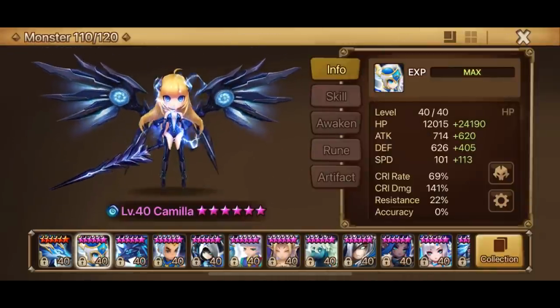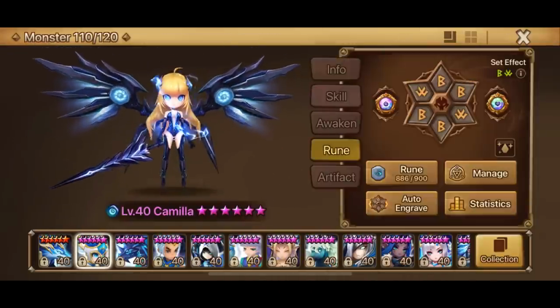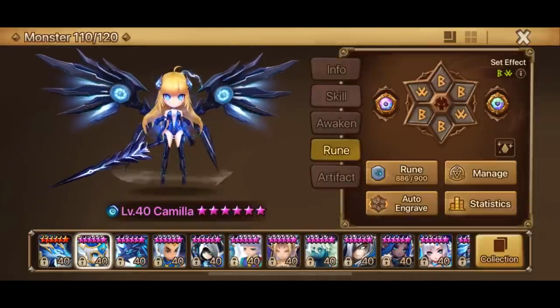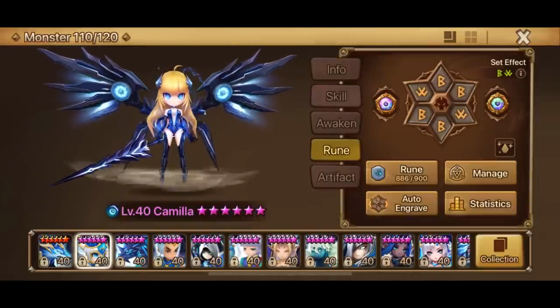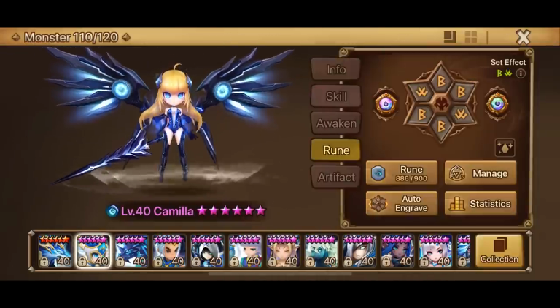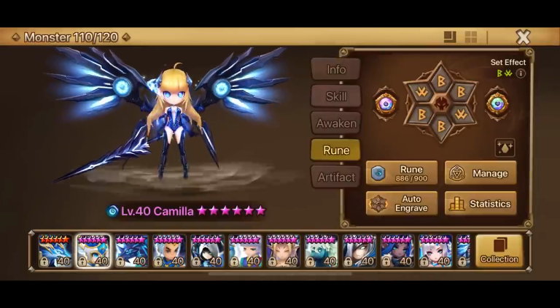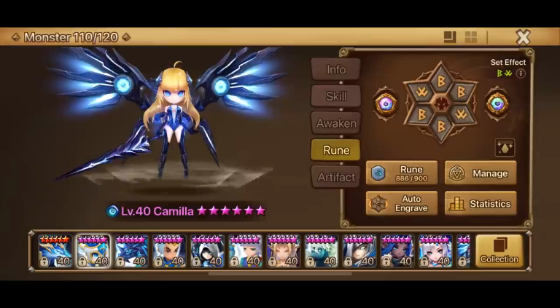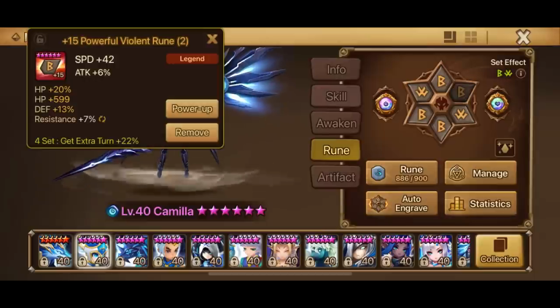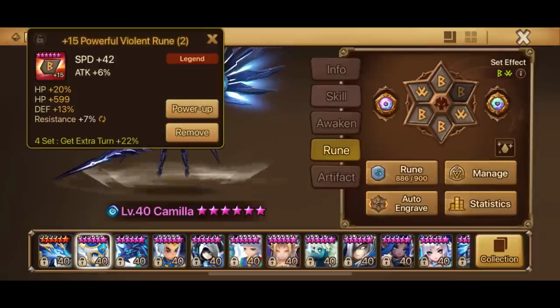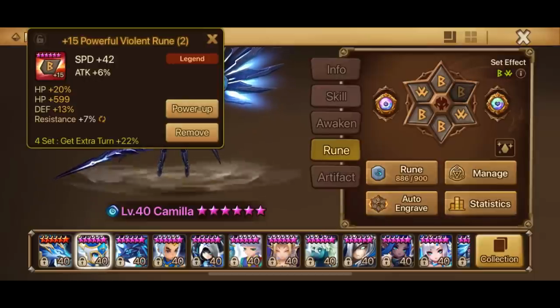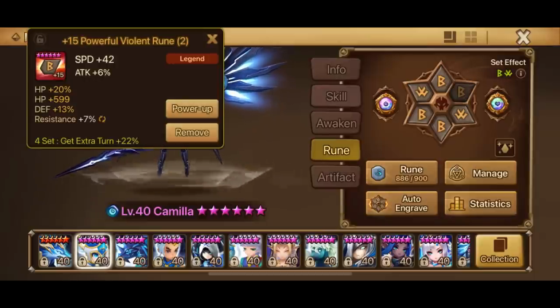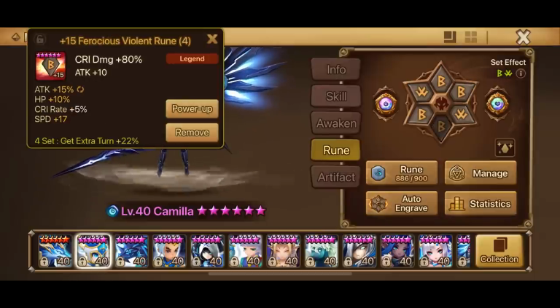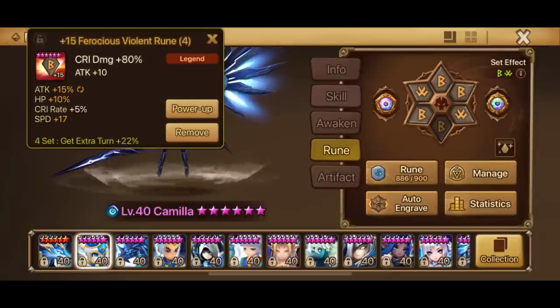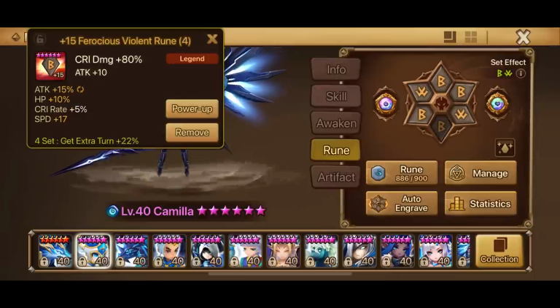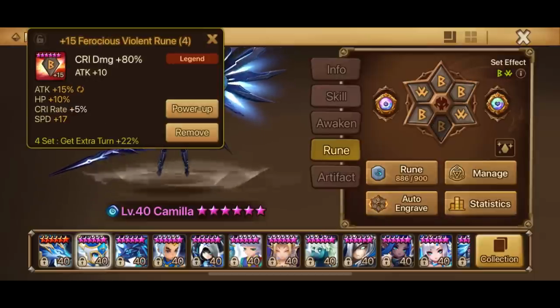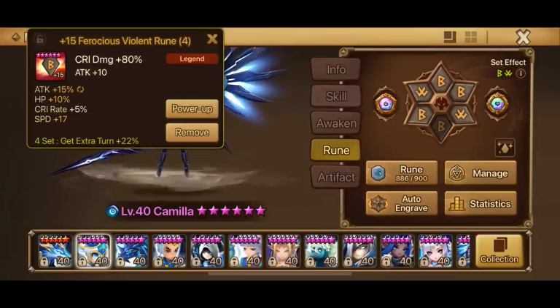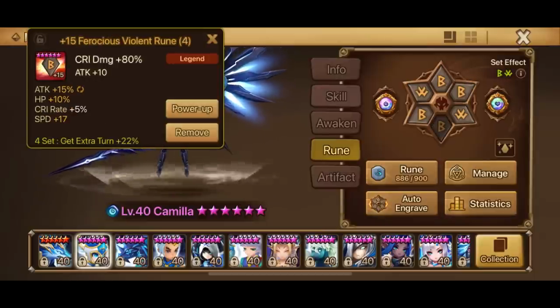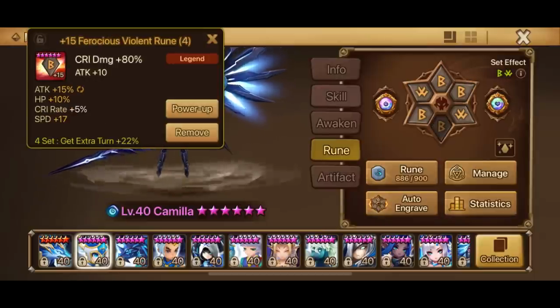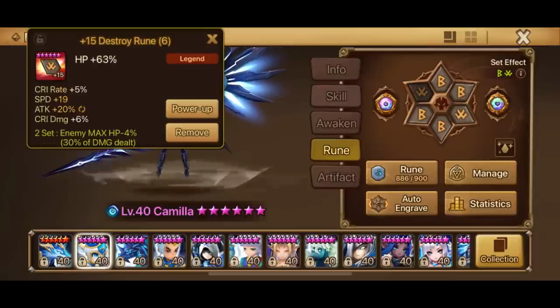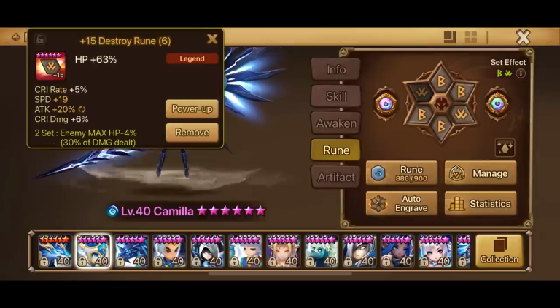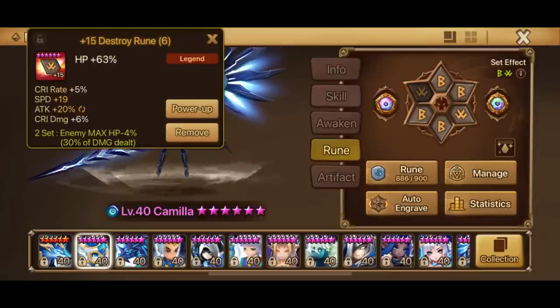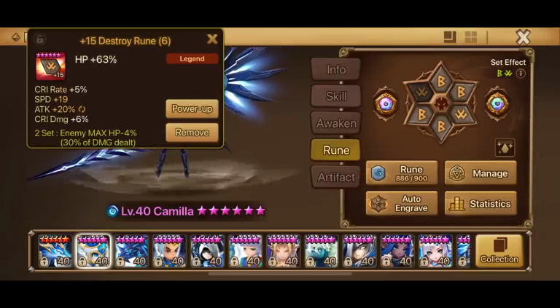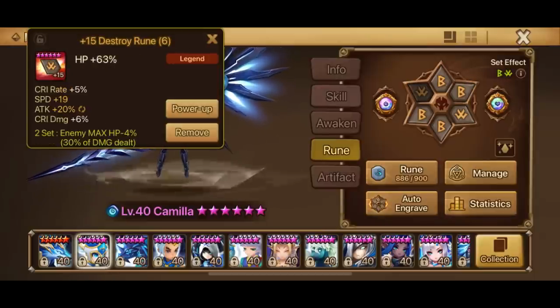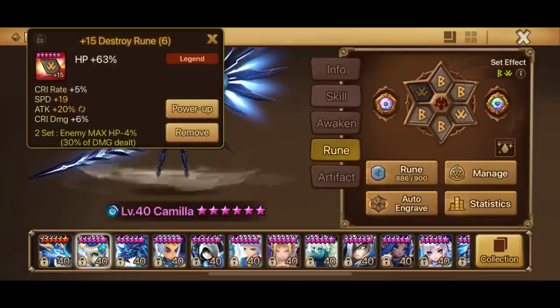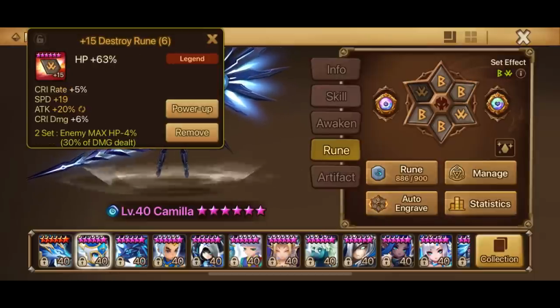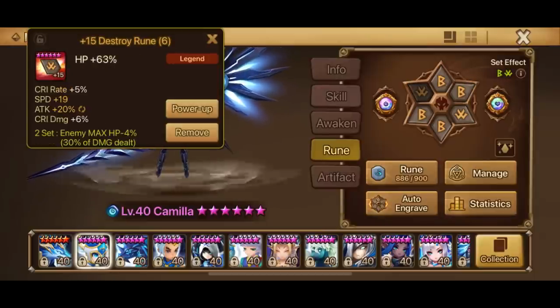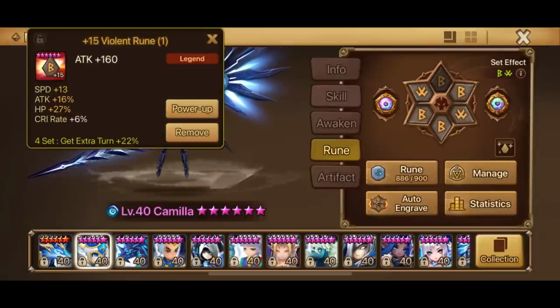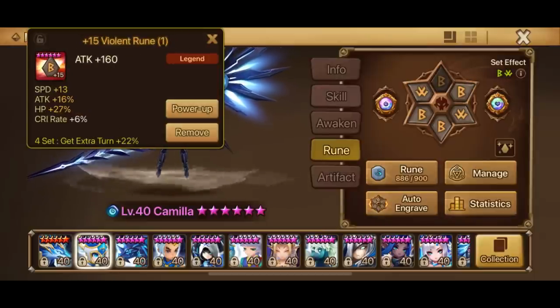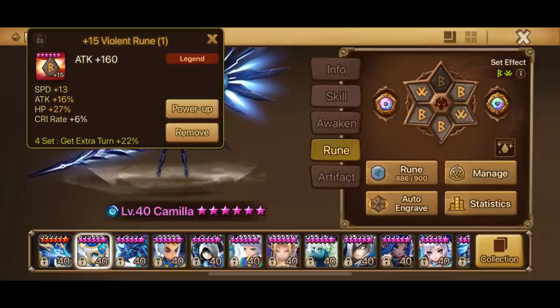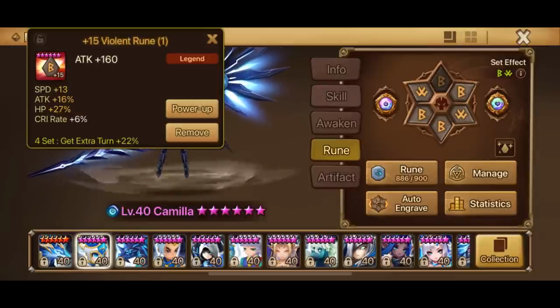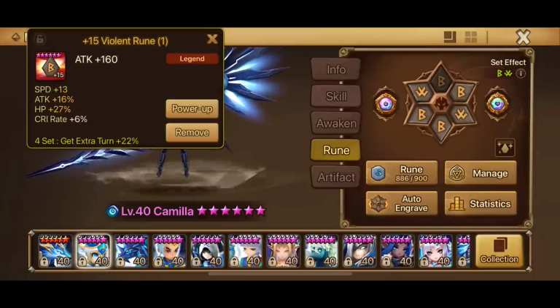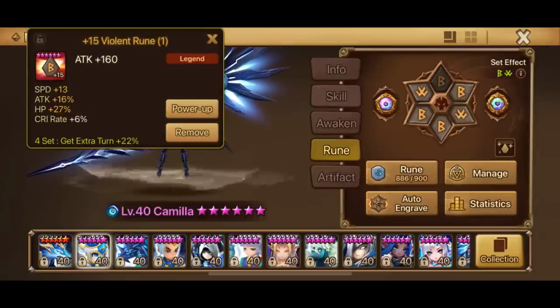First up is Camilla — currently on a Speed, Crit Damage, HP build — Violent Destroy. We don't really want her doing a lot of damage.